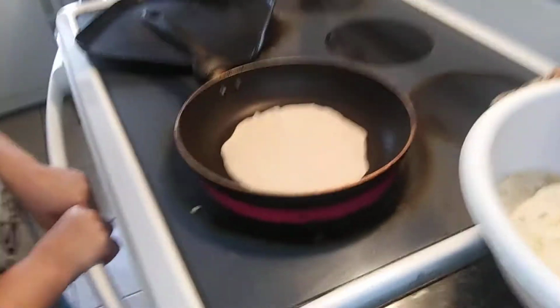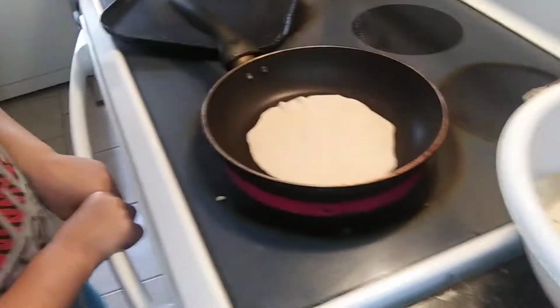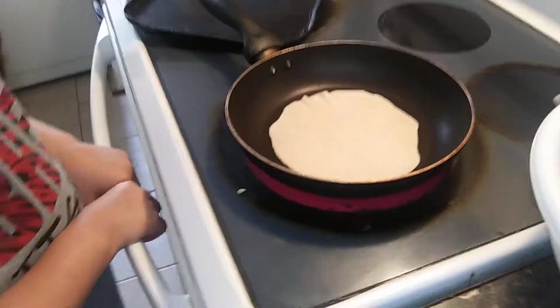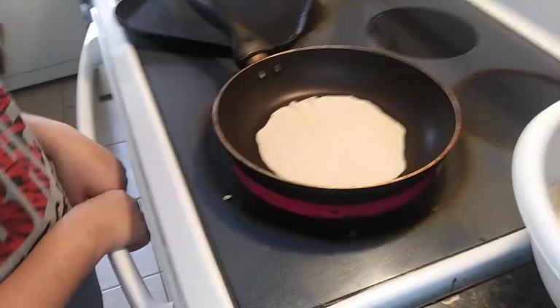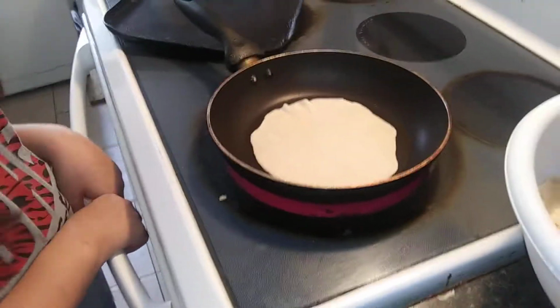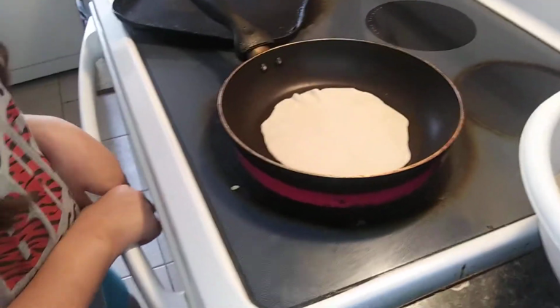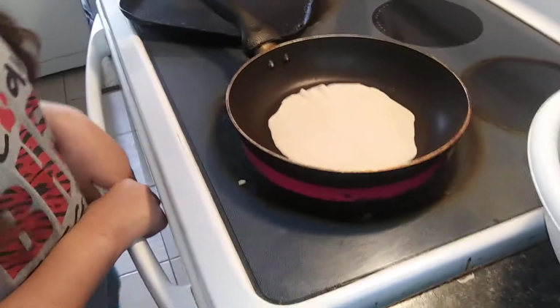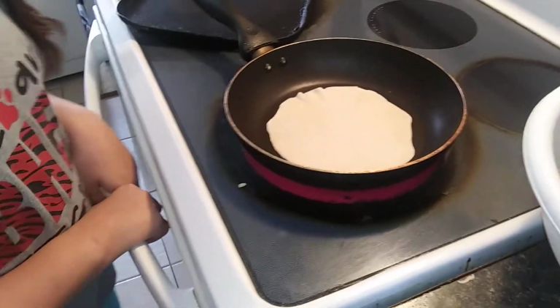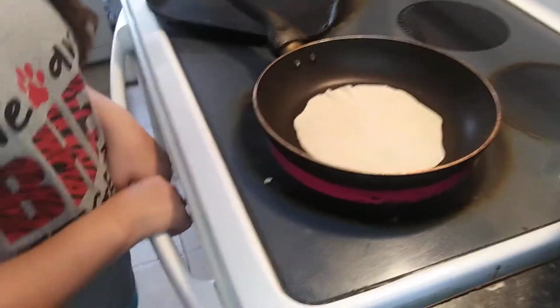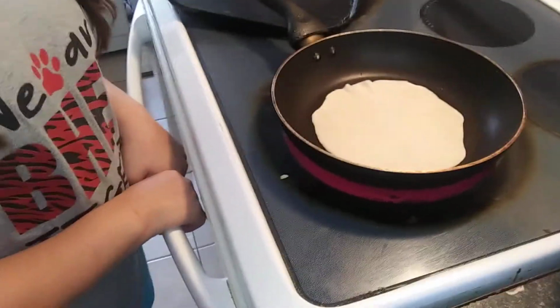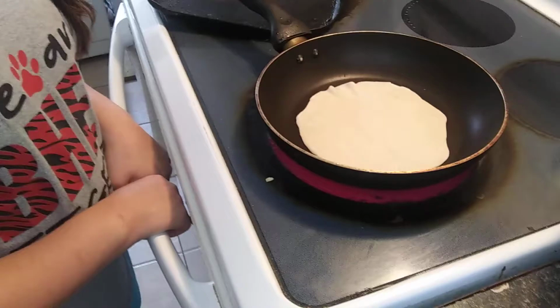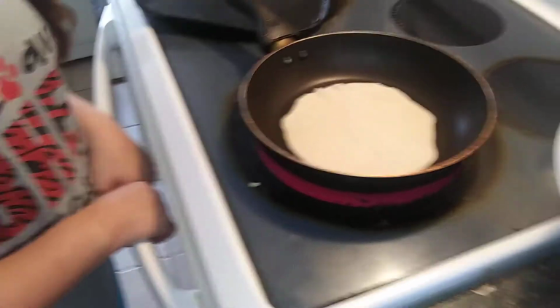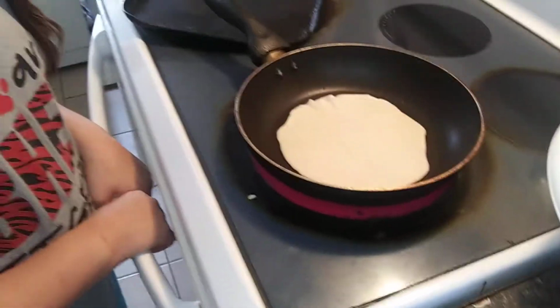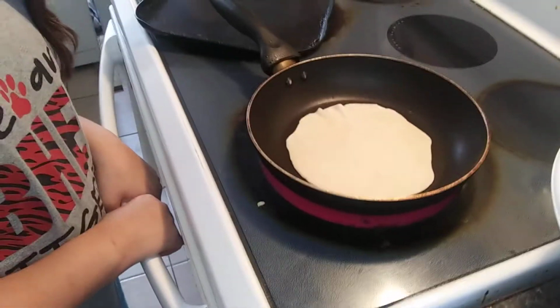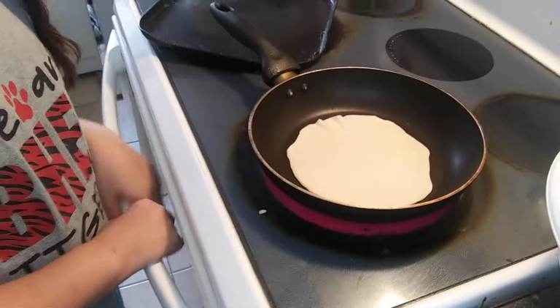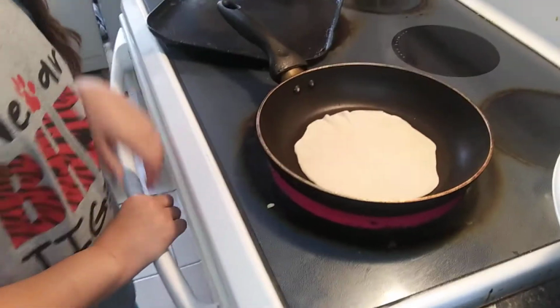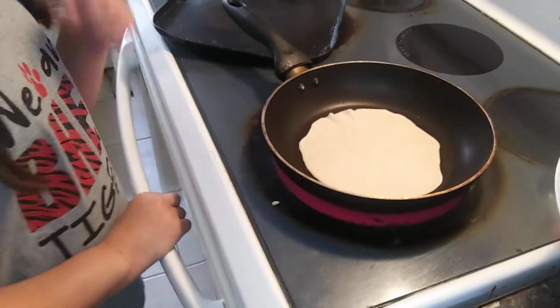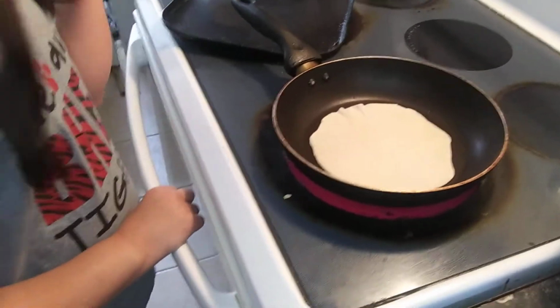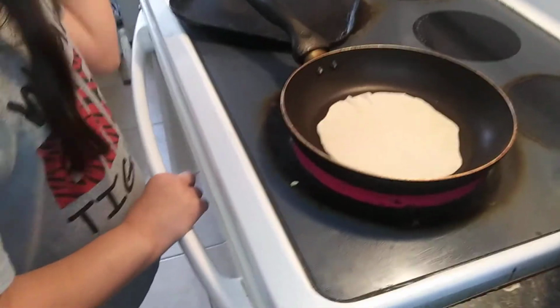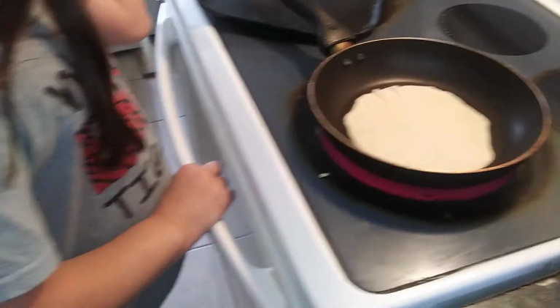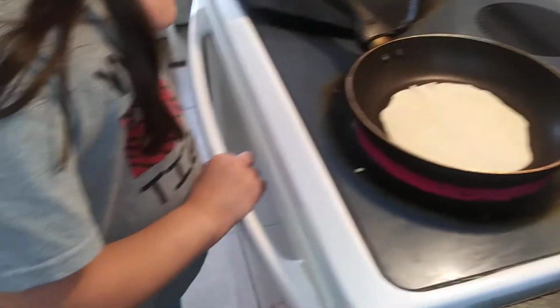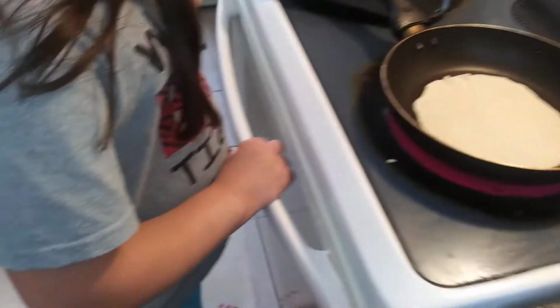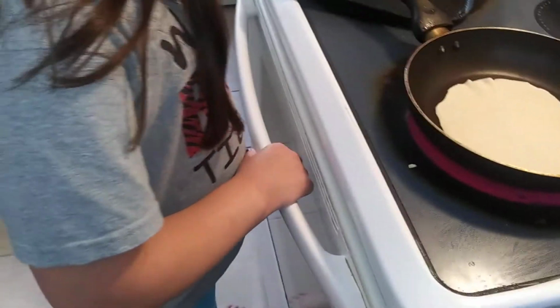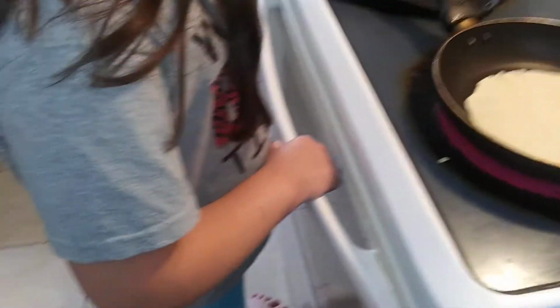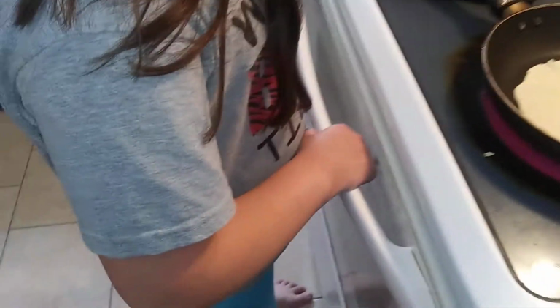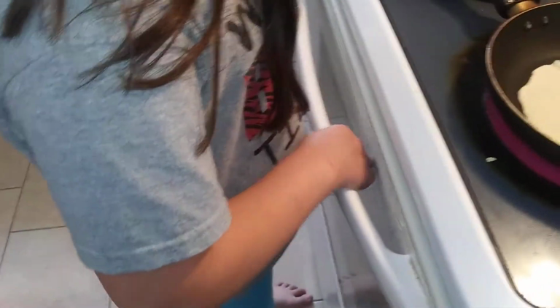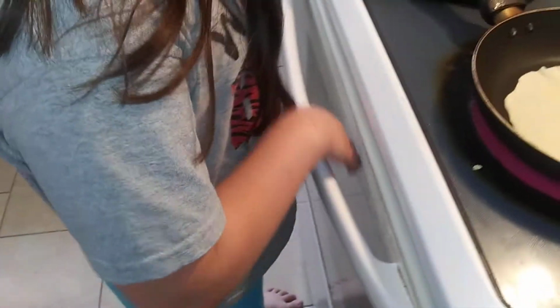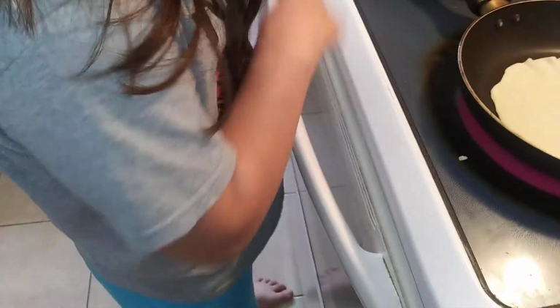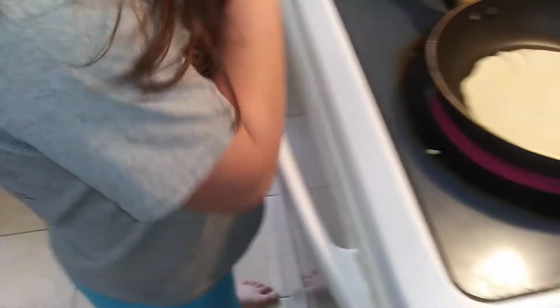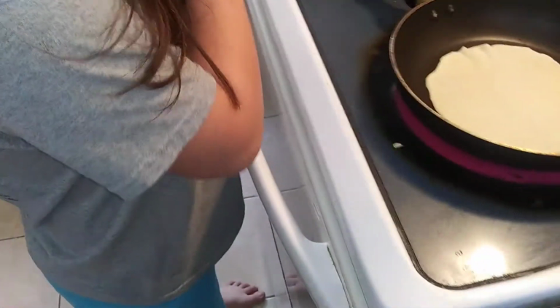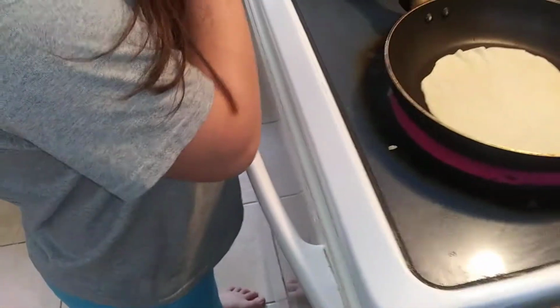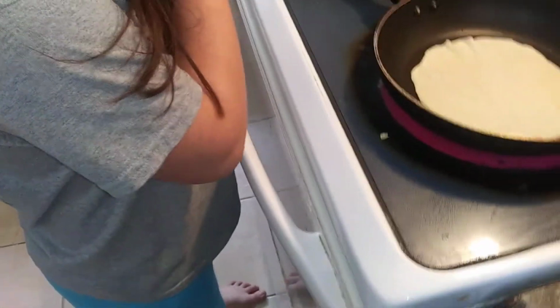You wait until it's ready, and then you flip it.